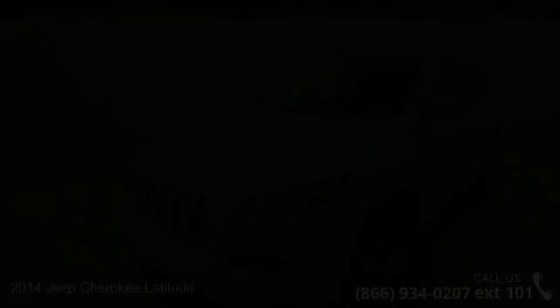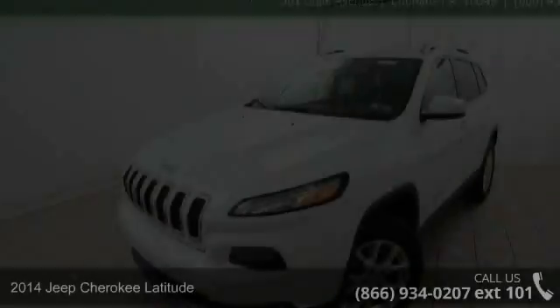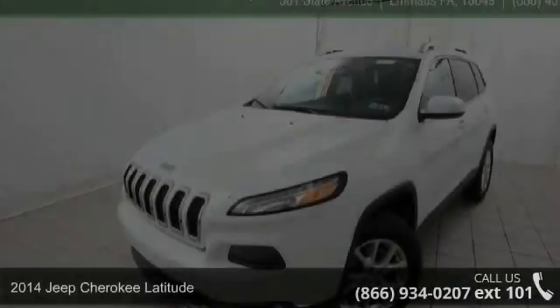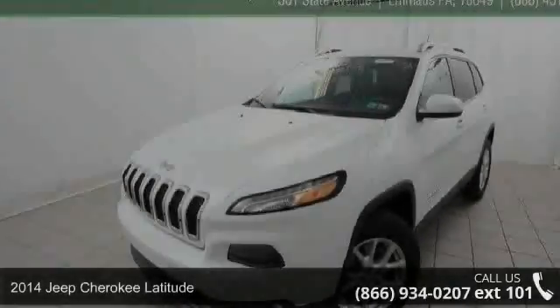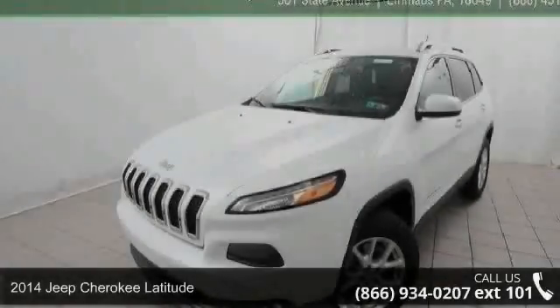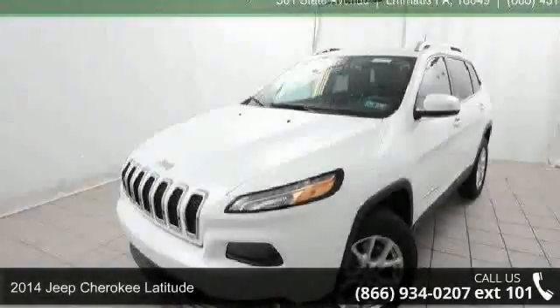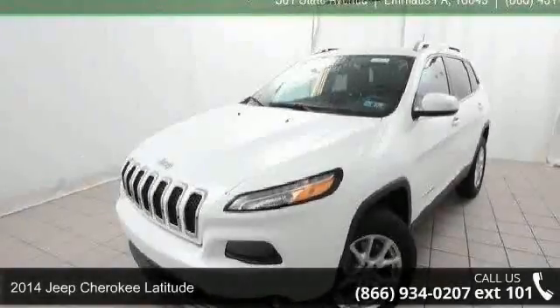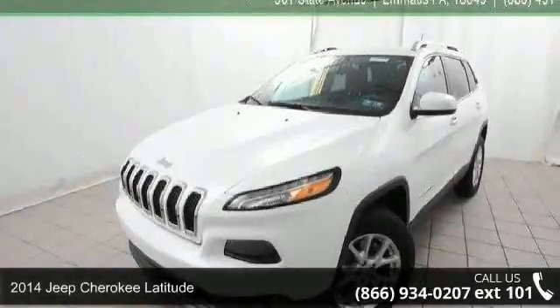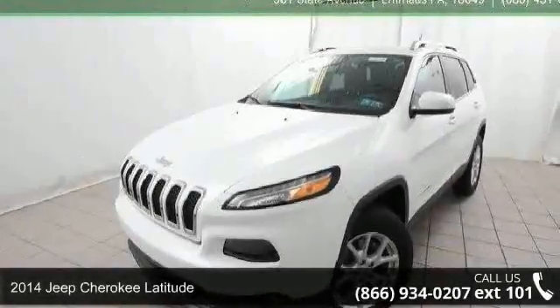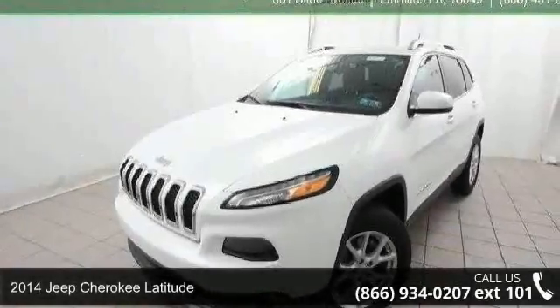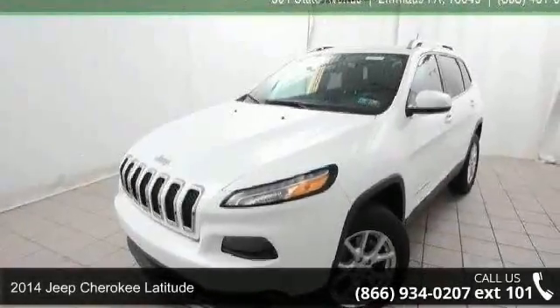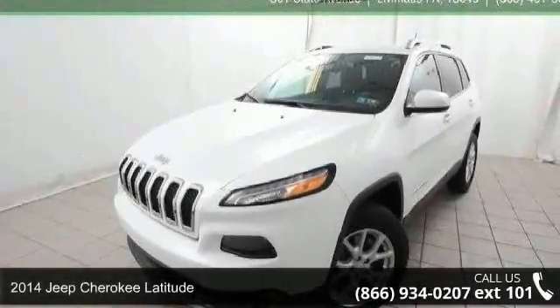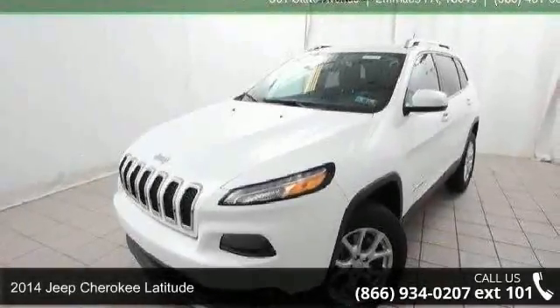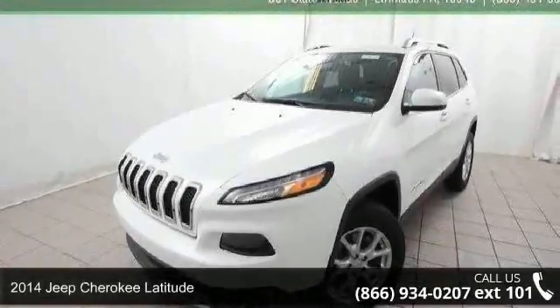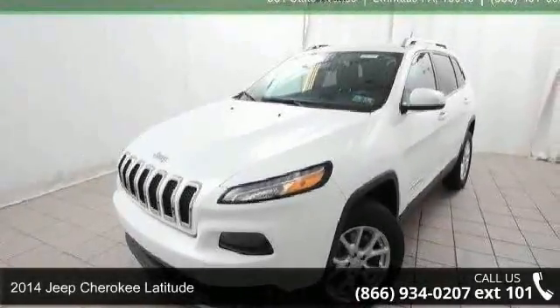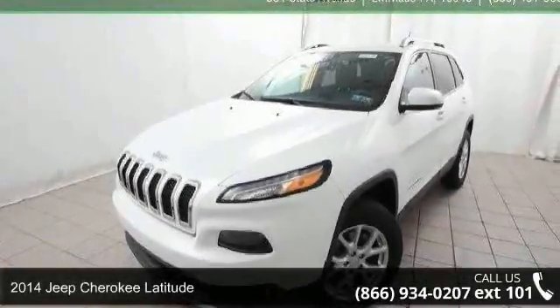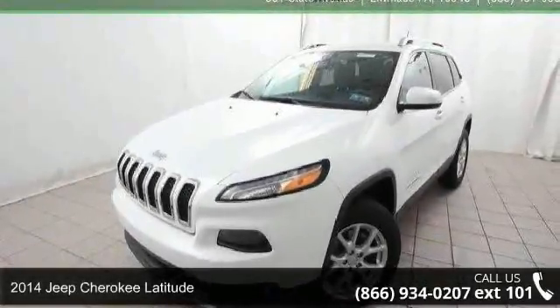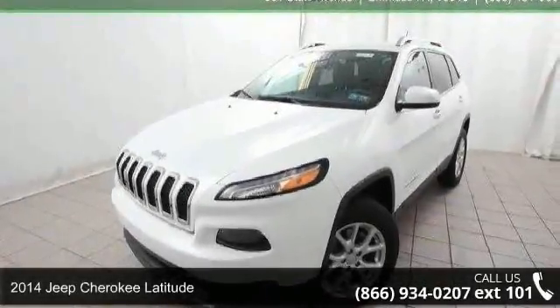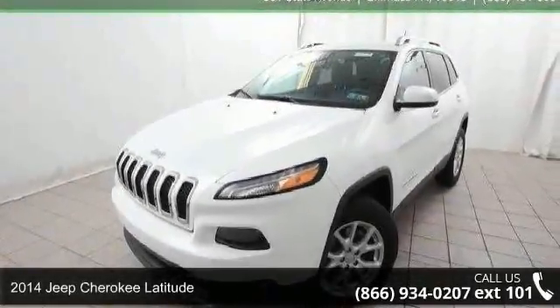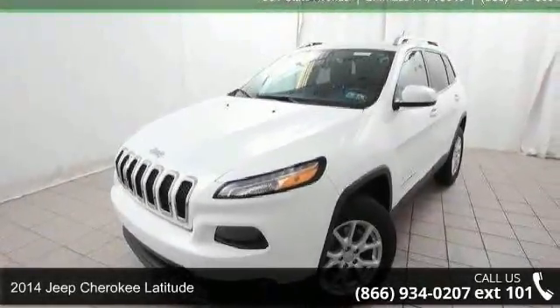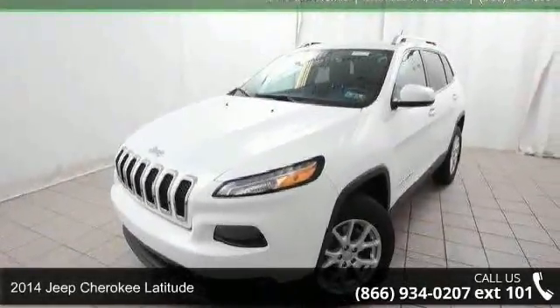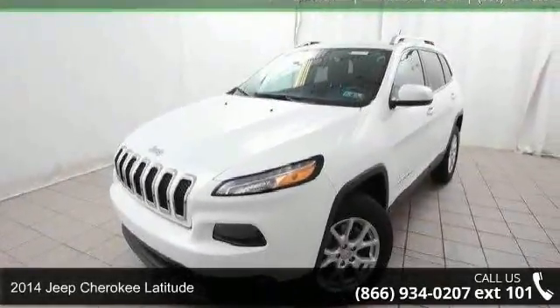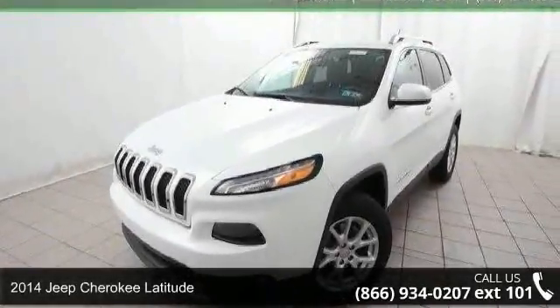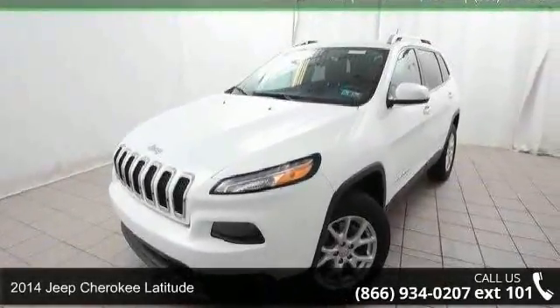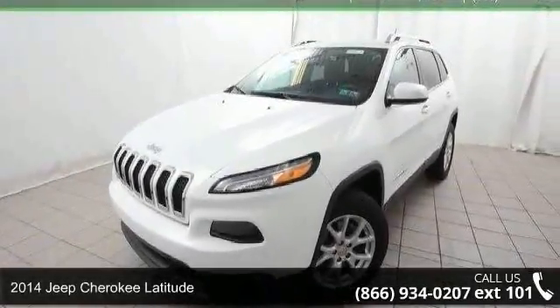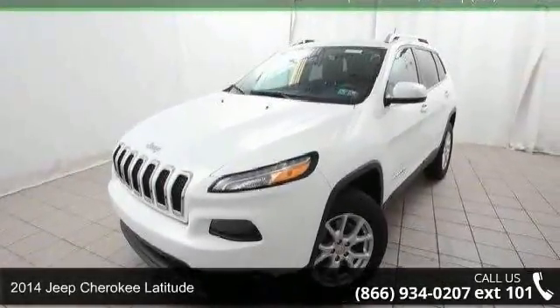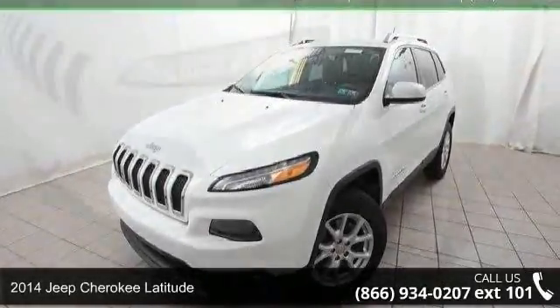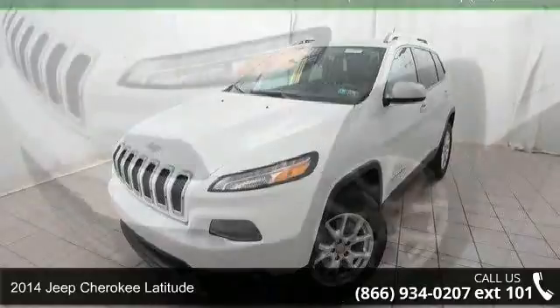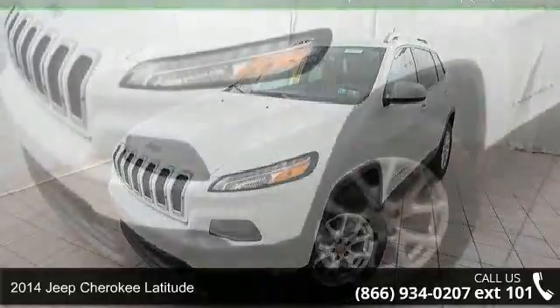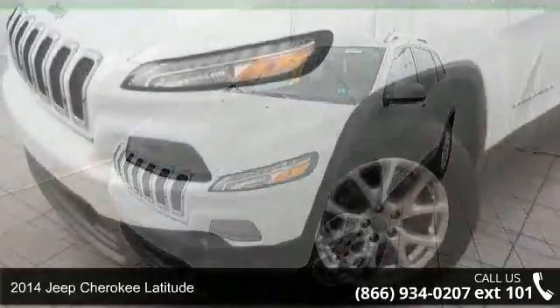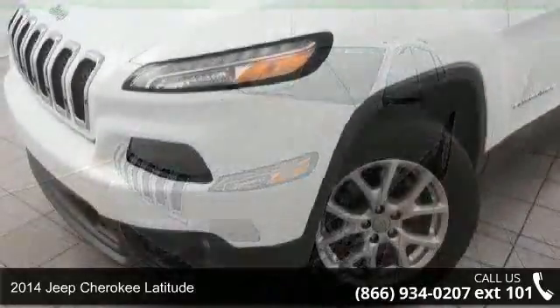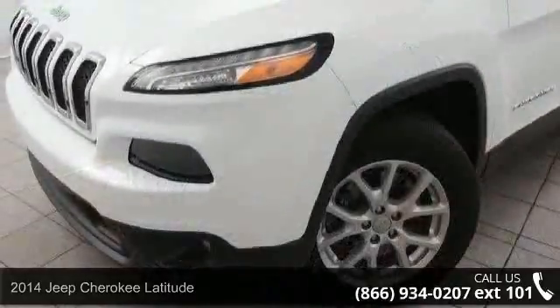Step into the 2014 Jeep Cherokee Latitude. This may be the set of wheels you've been looking for.